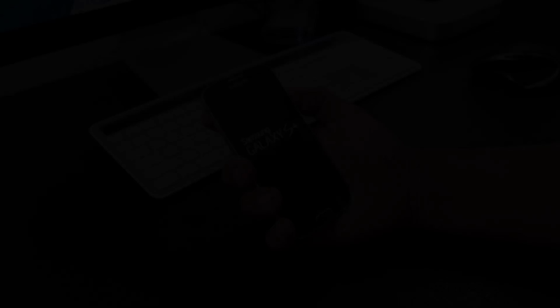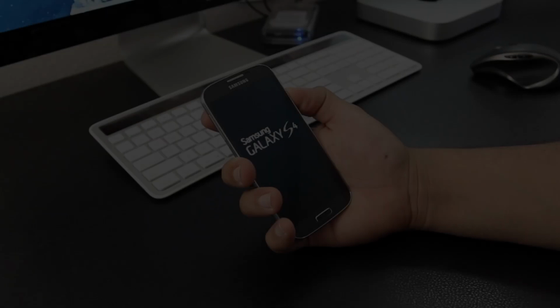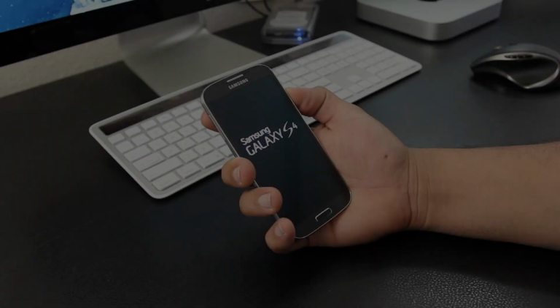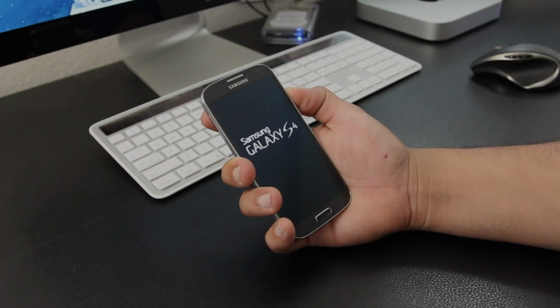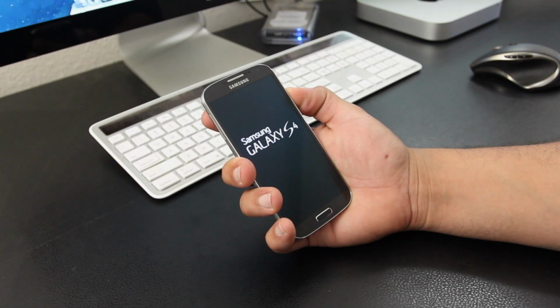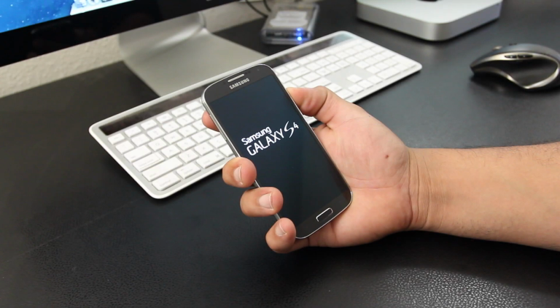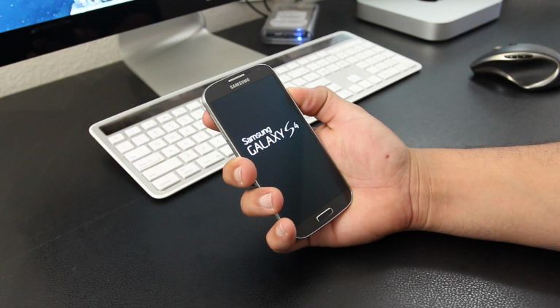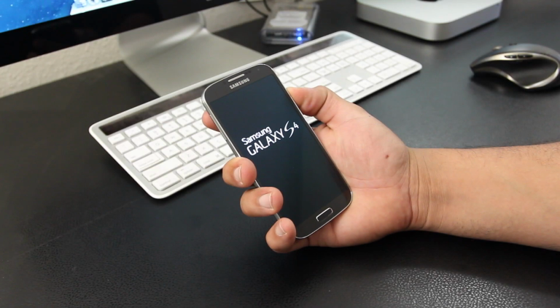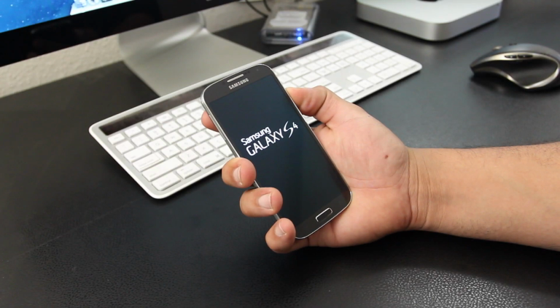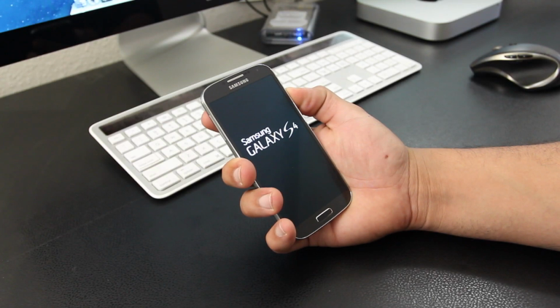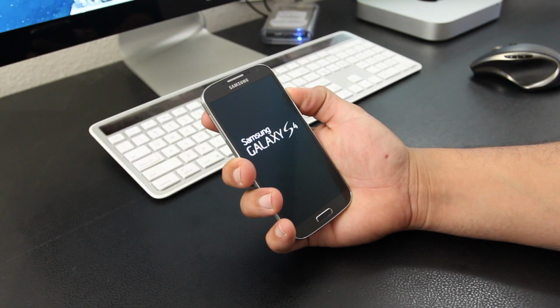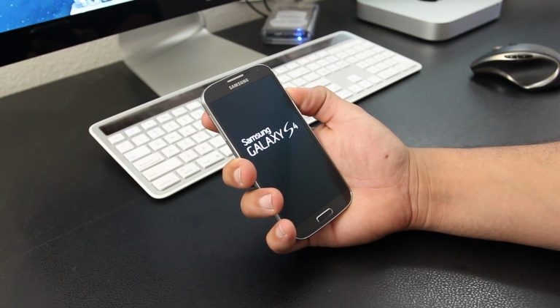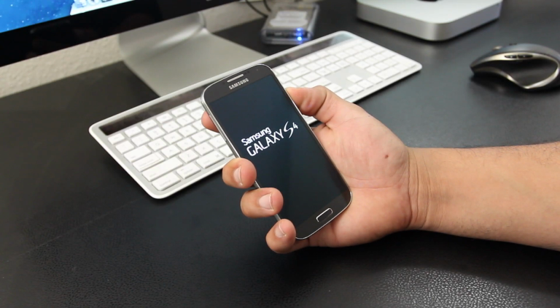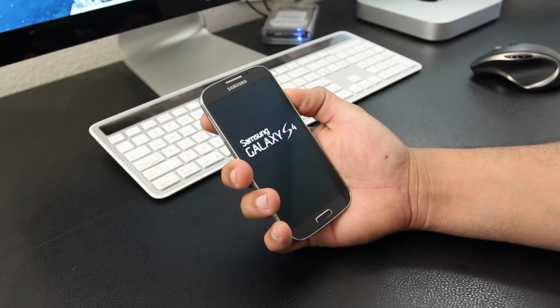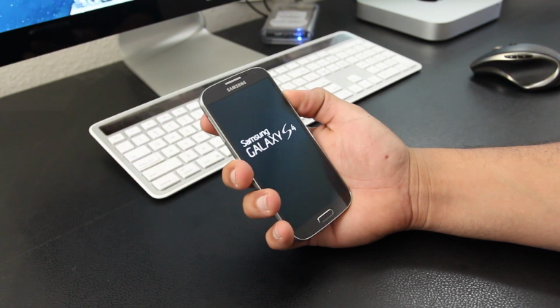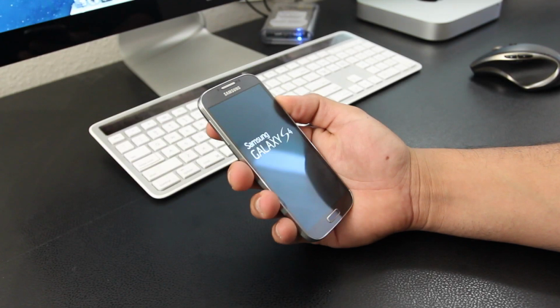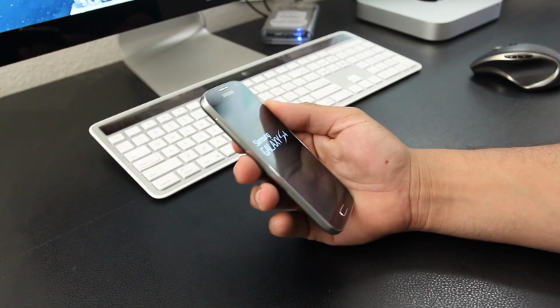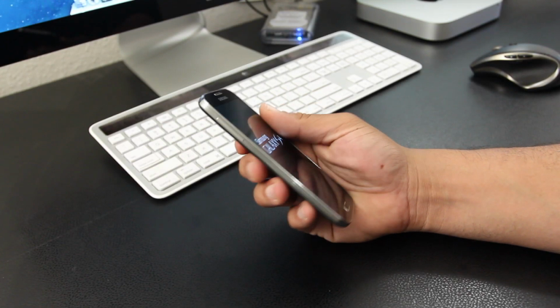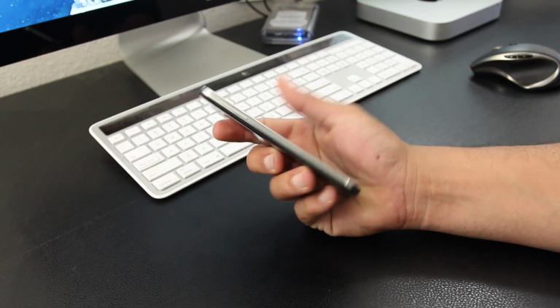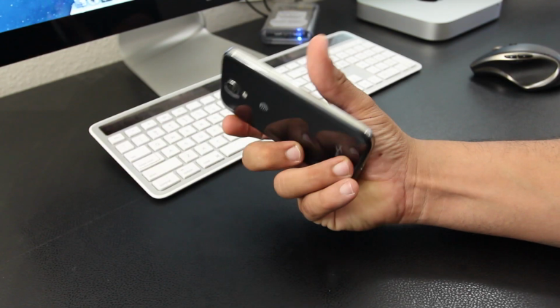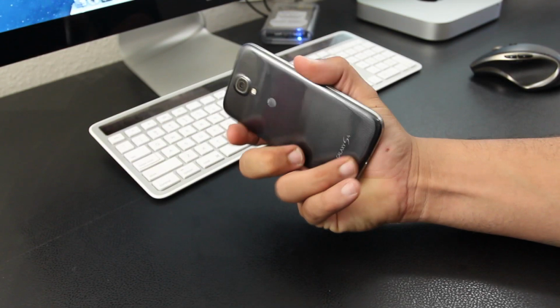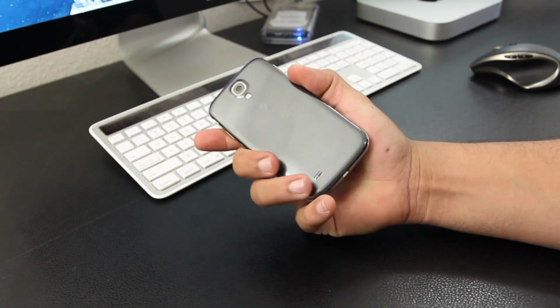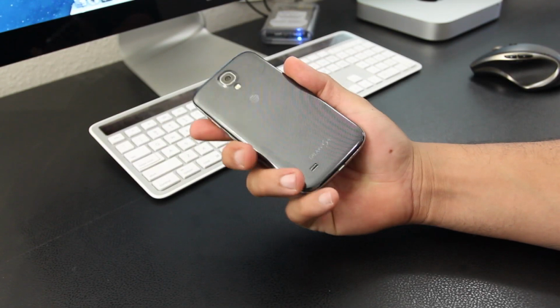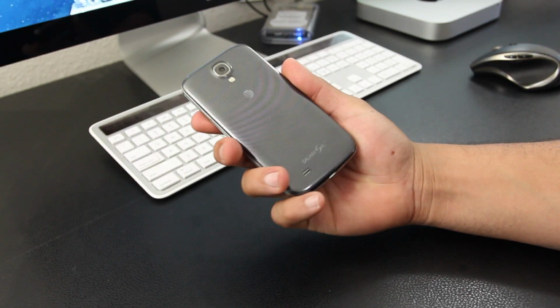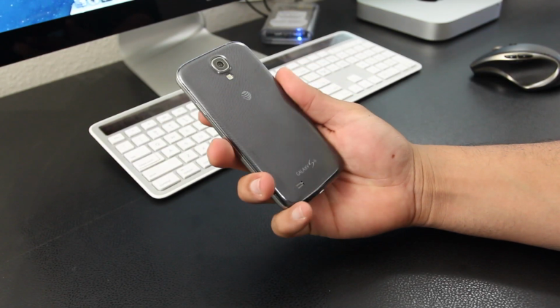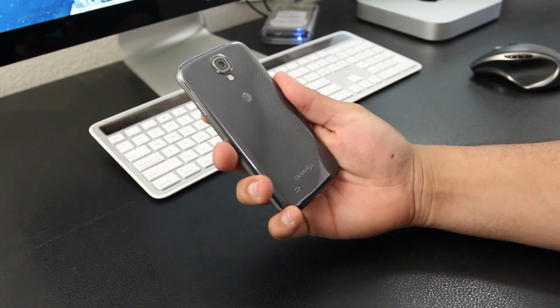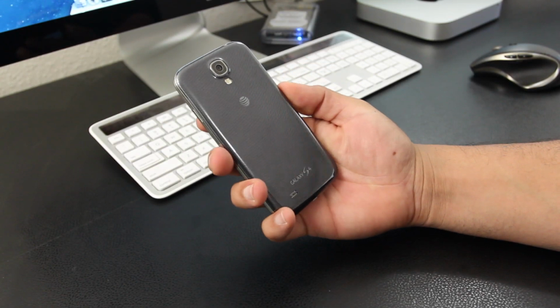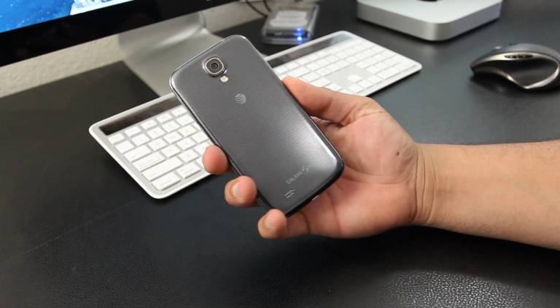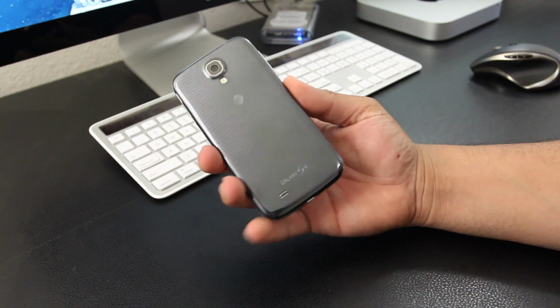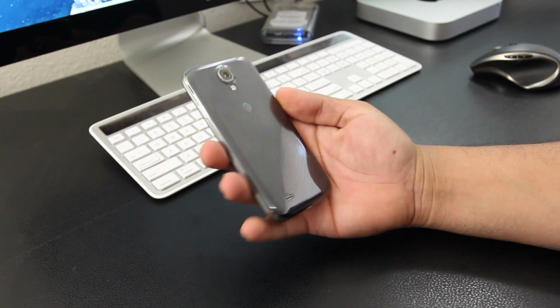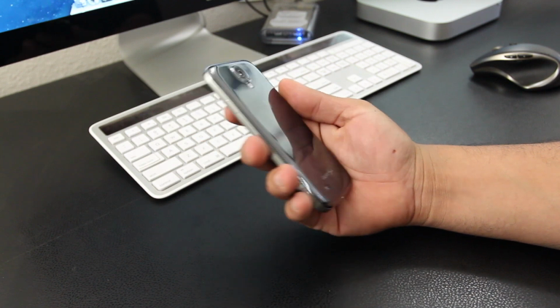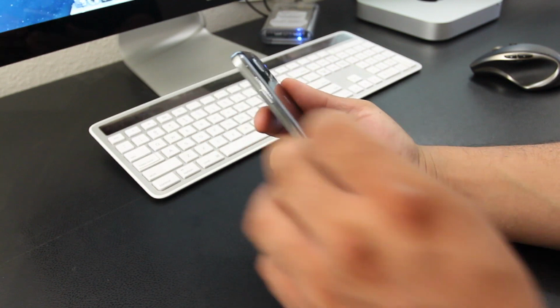What is going on? It's MrCrazy1870 with my final thoughts on the Samsung Galaxy S4, and I'm going to kick this video off talking about the actual design.